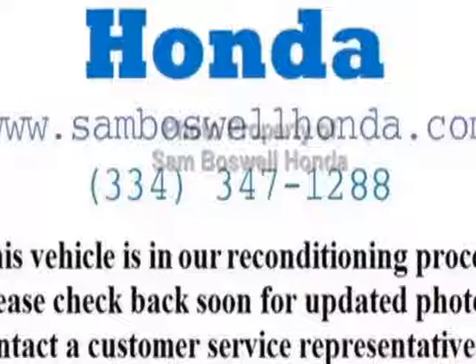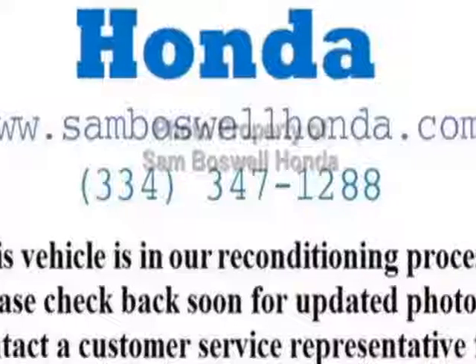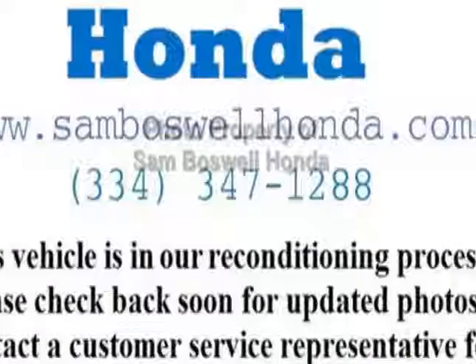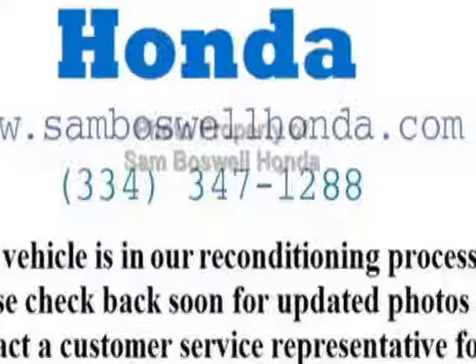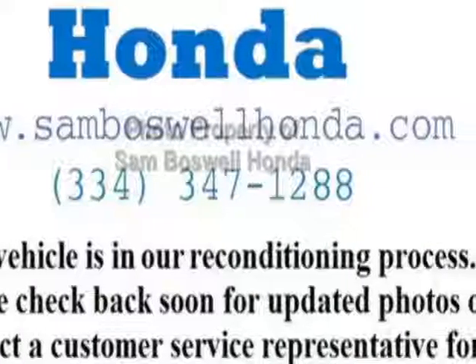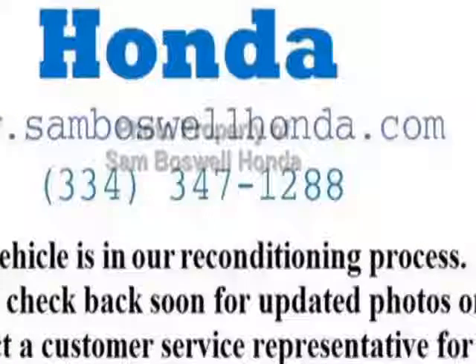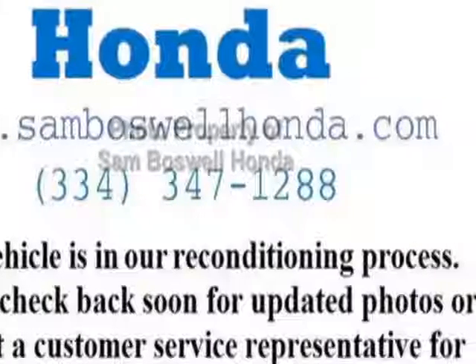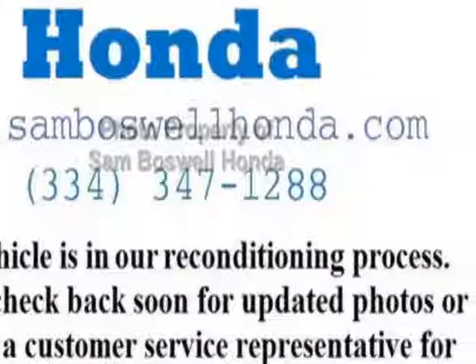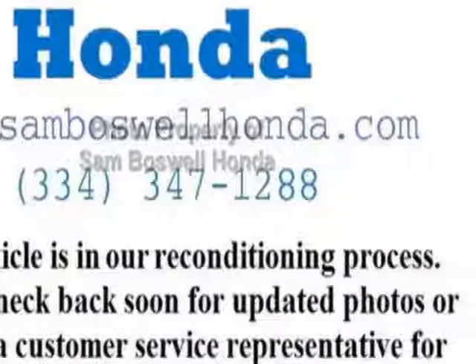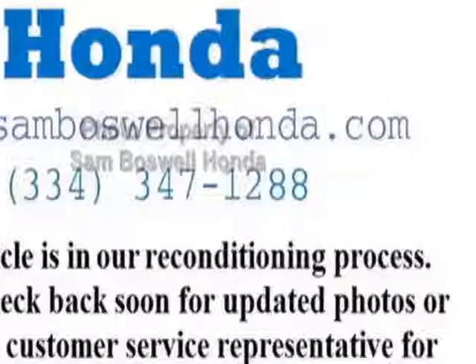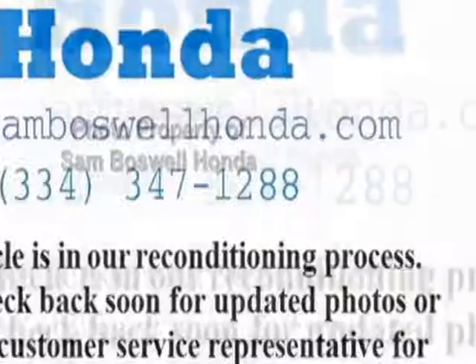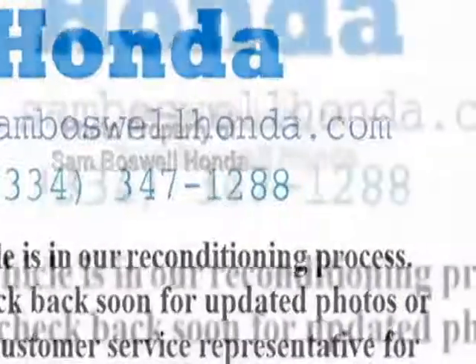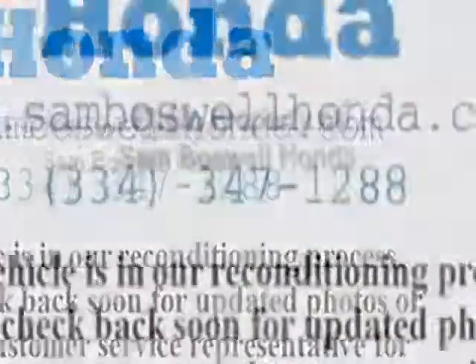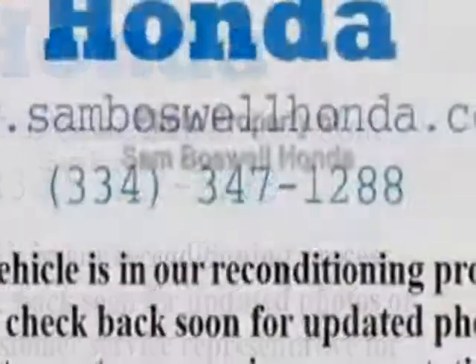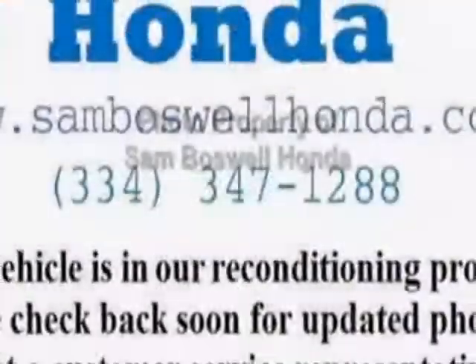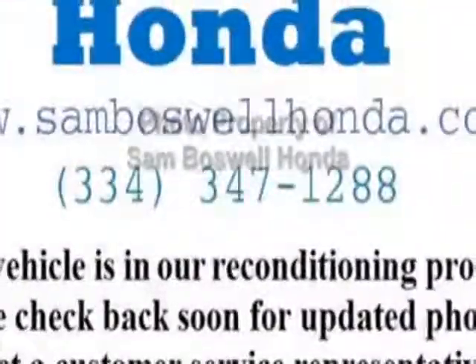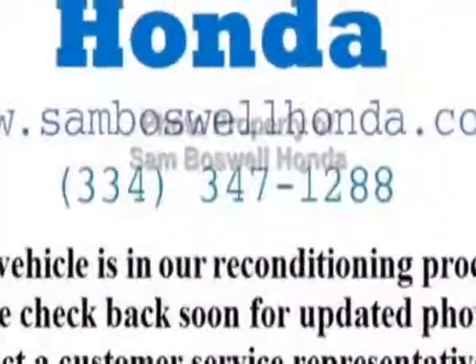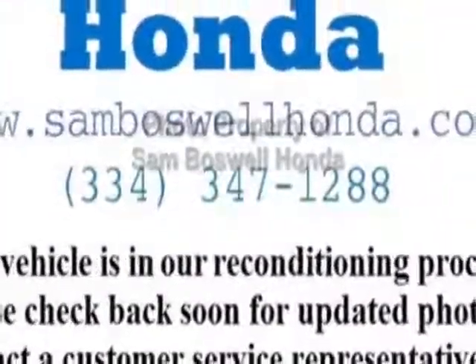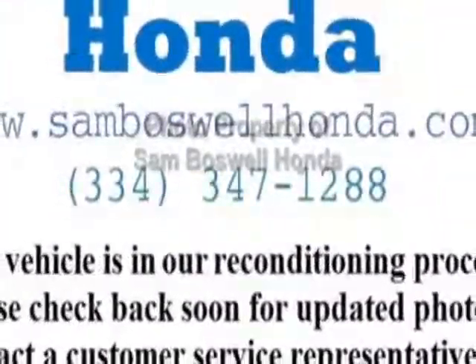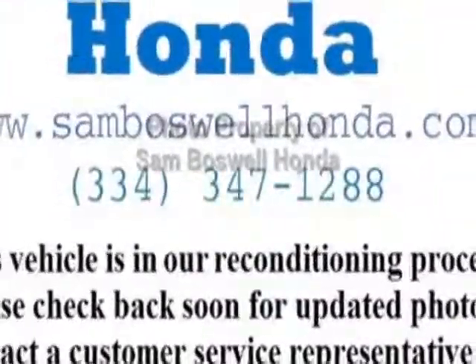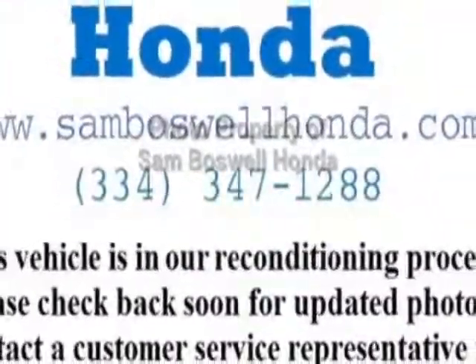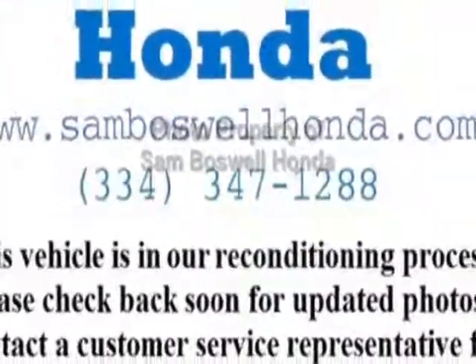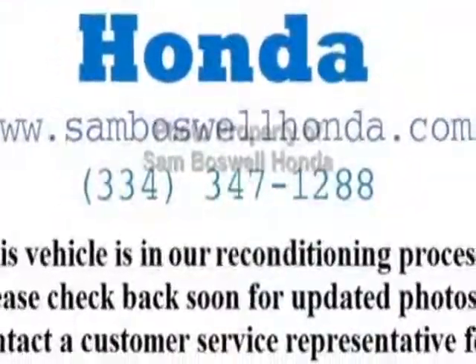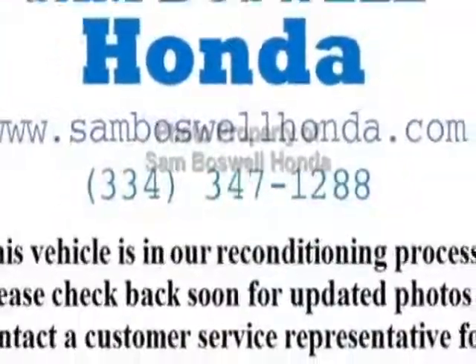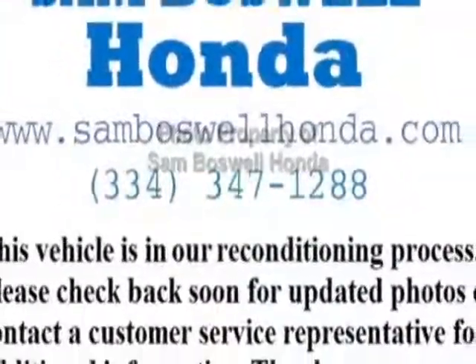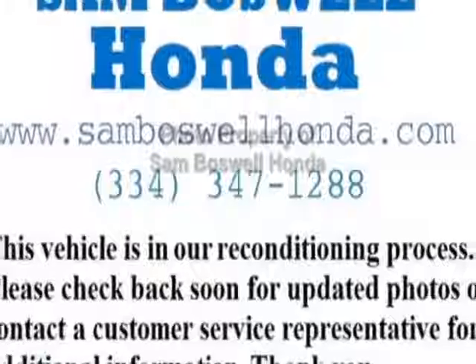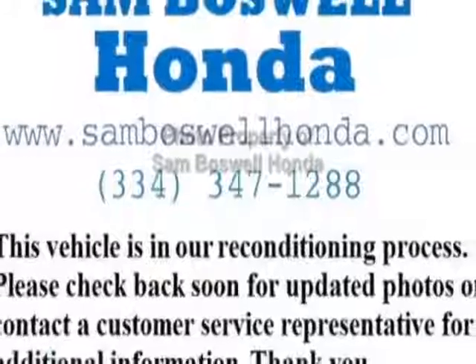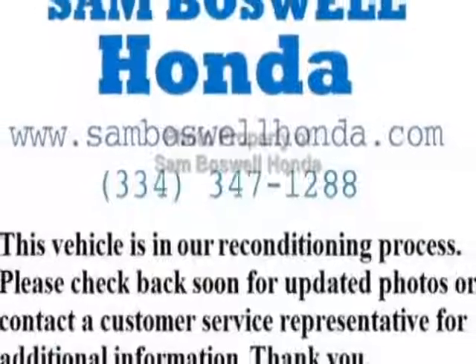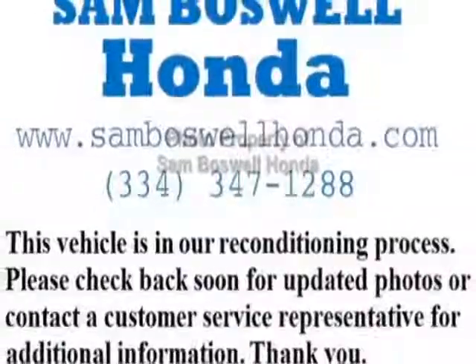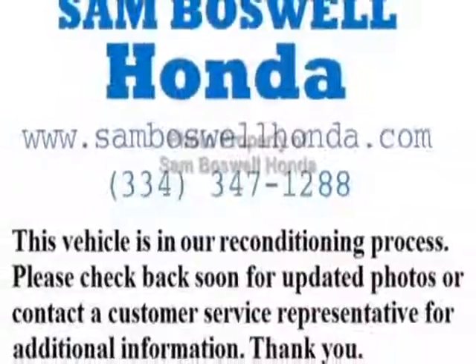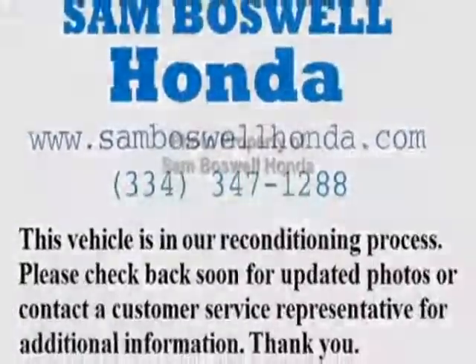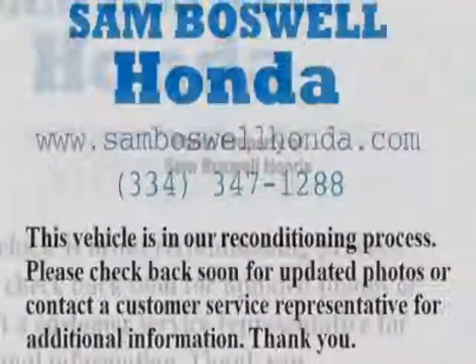This vehicle gets an estimated 28 miles per gallon in the city and an estimated 38 on the highway.